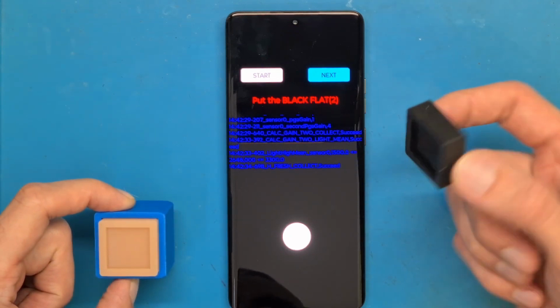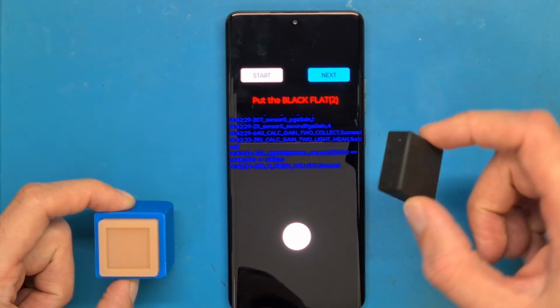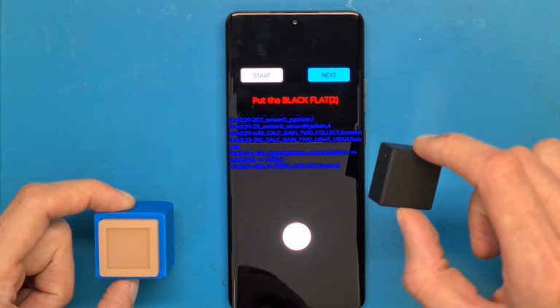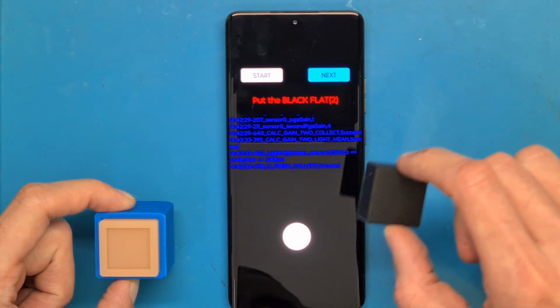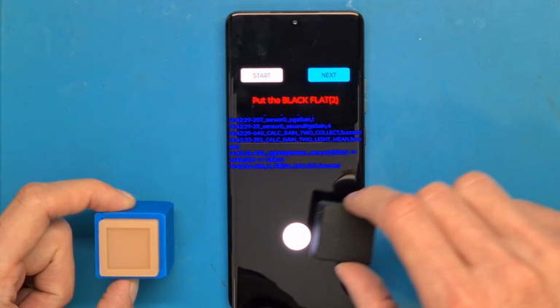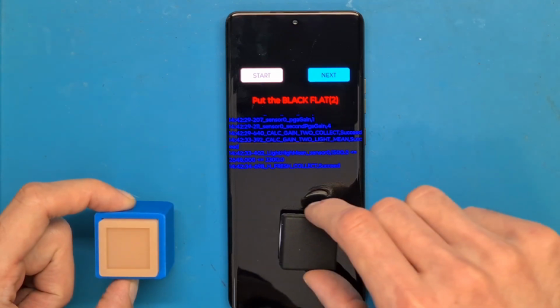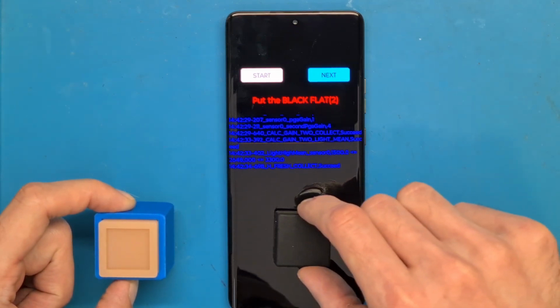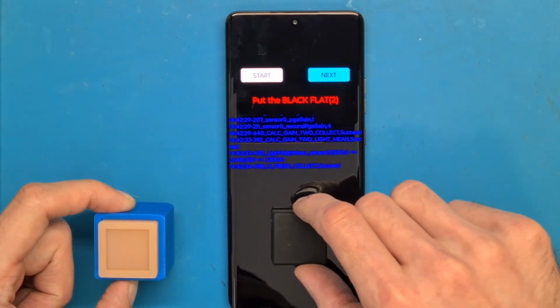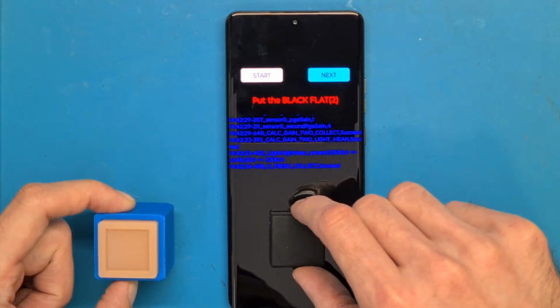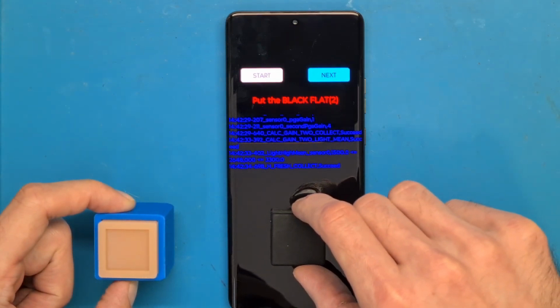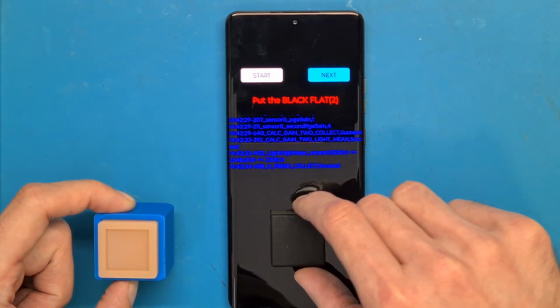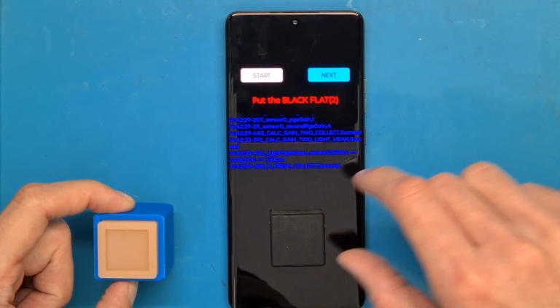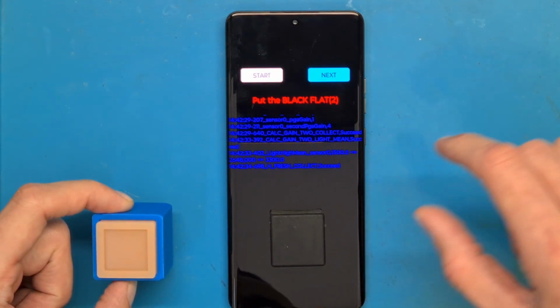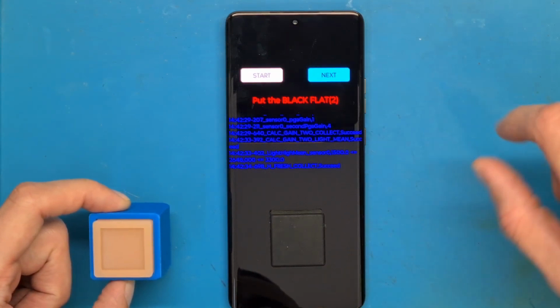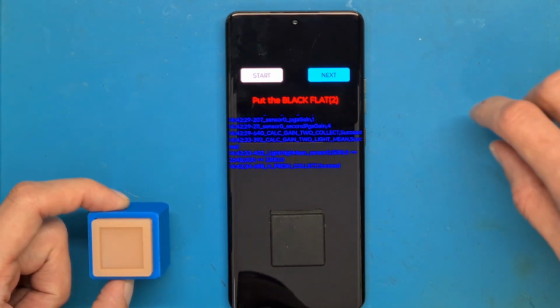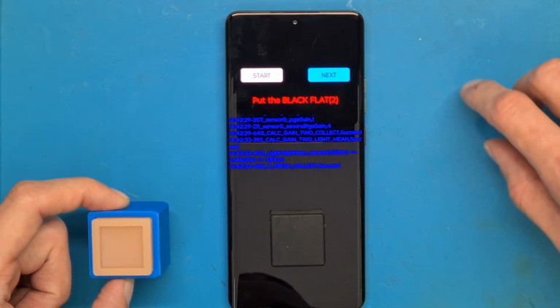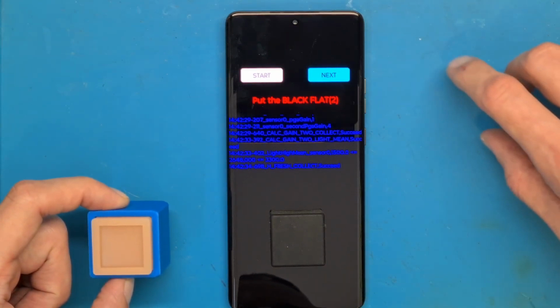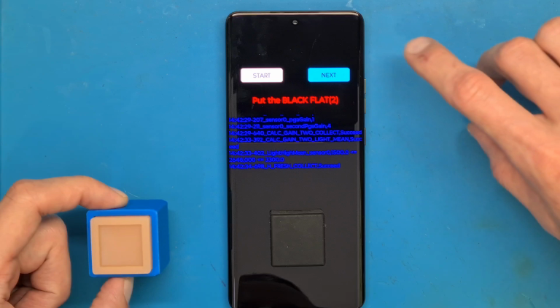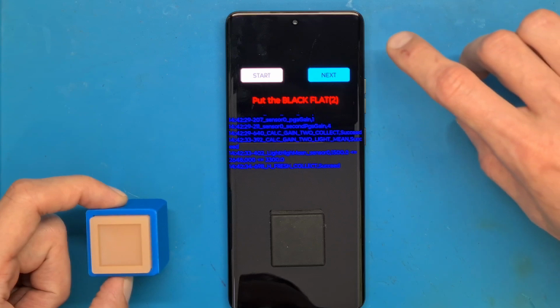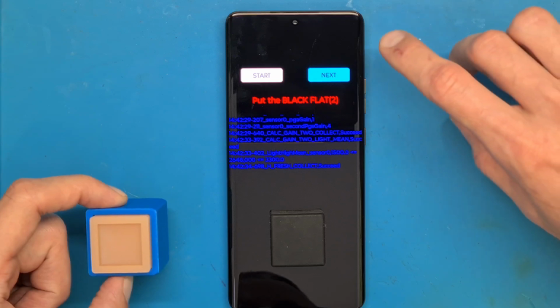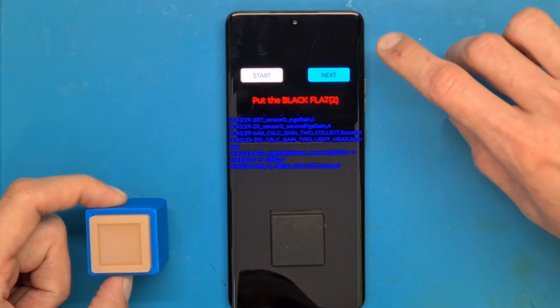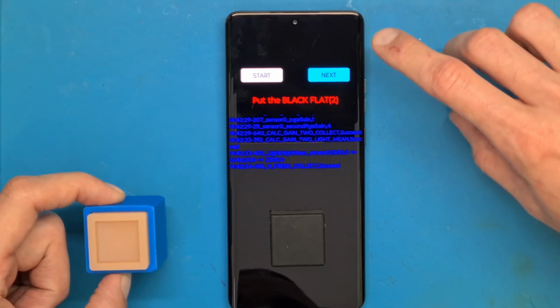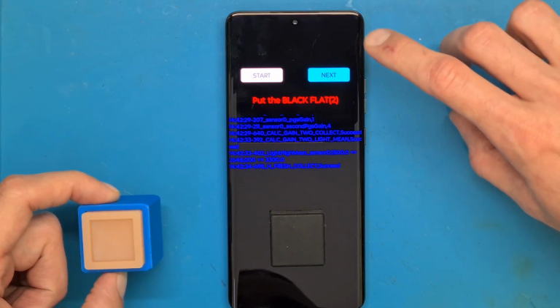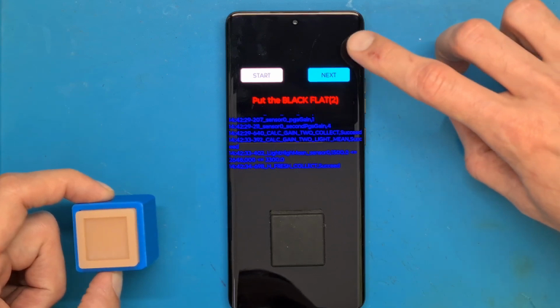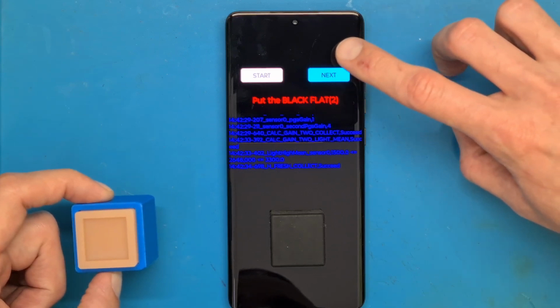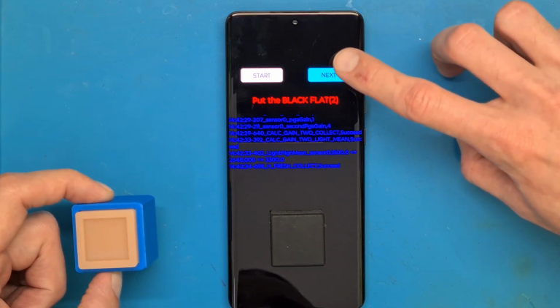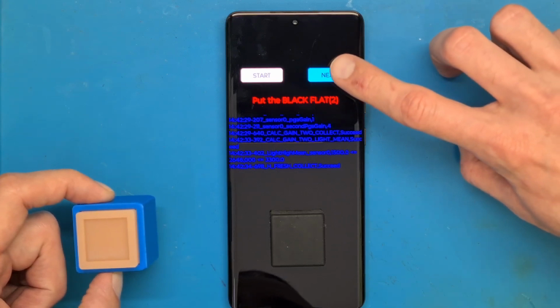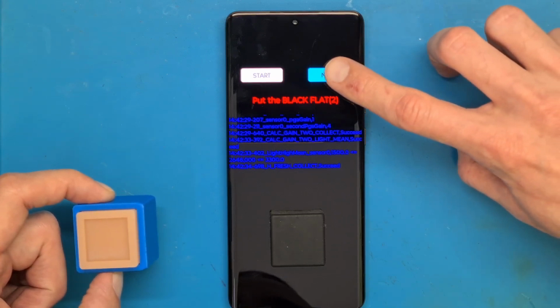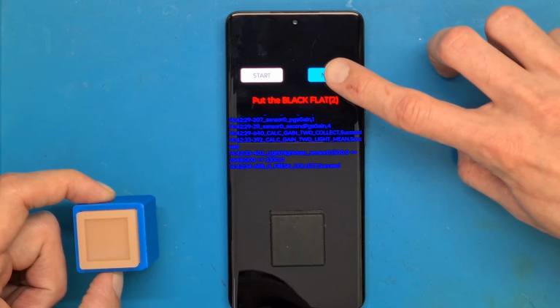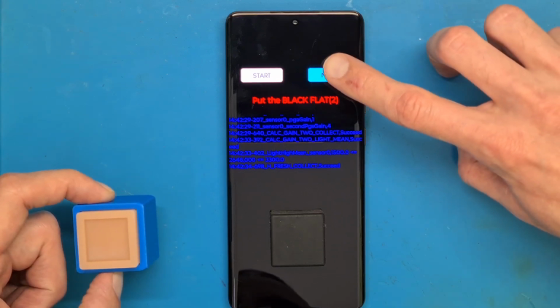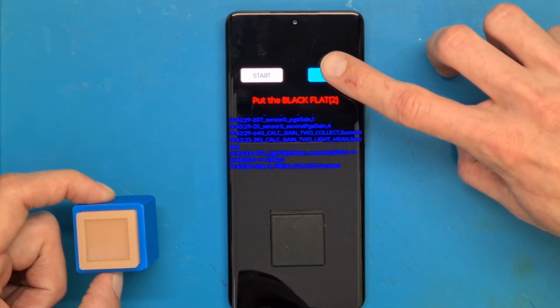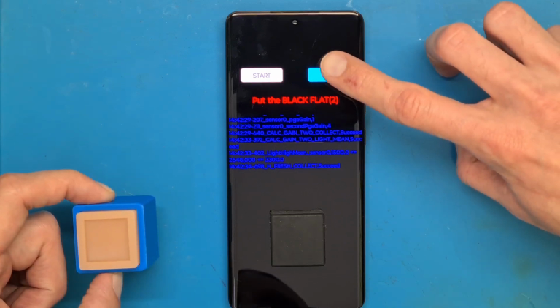Now we need to put the black flat — this is a black piece of silicone. Press next.